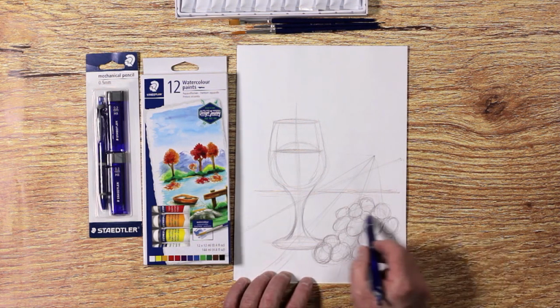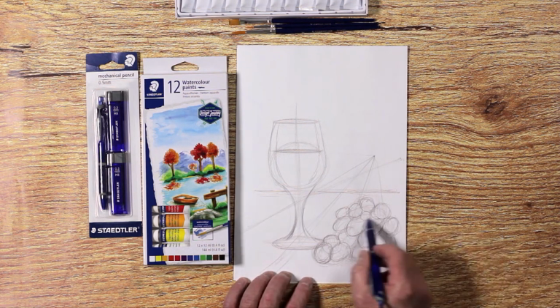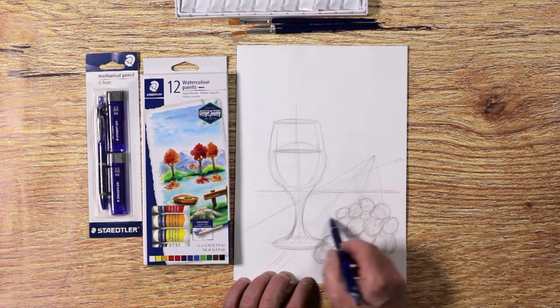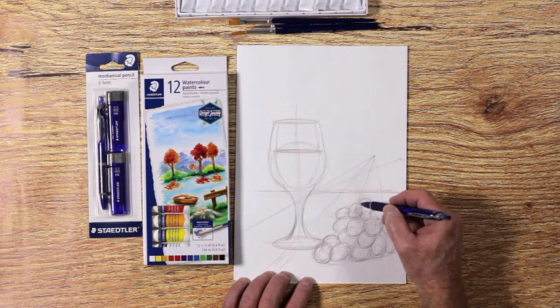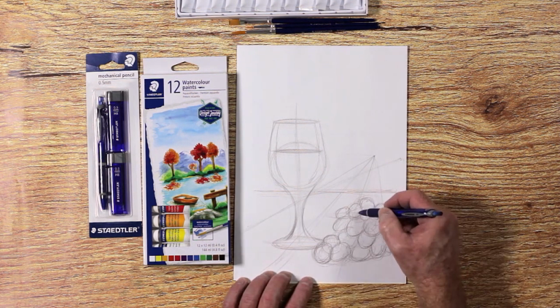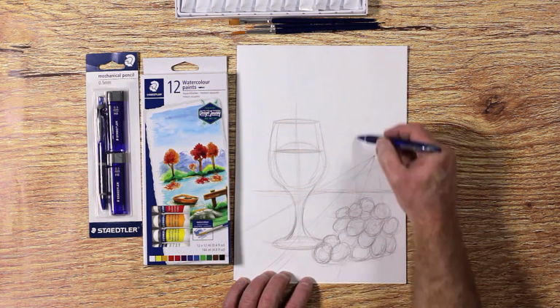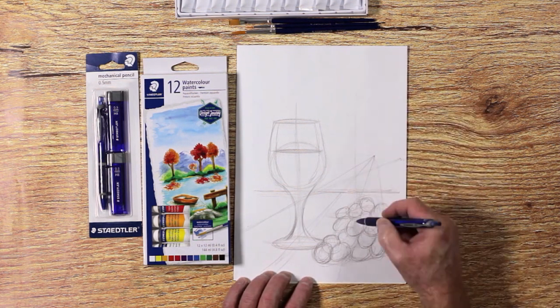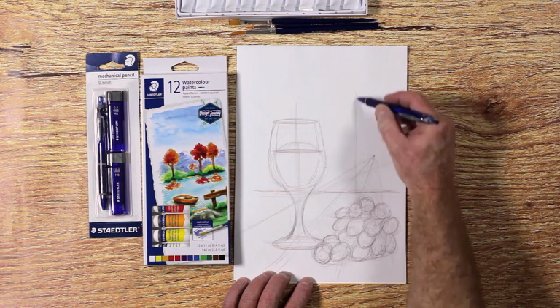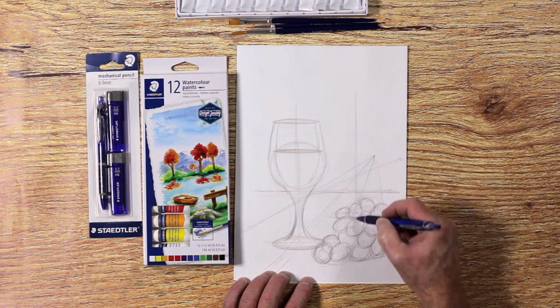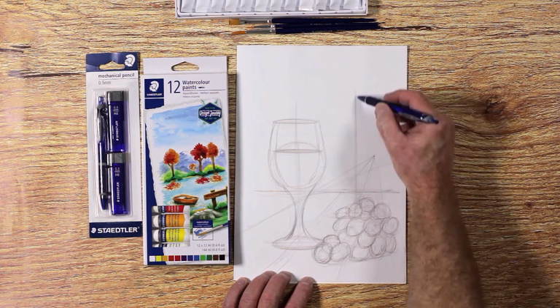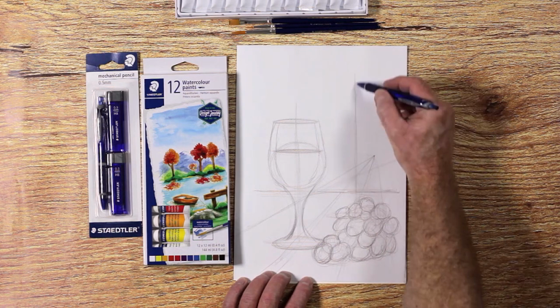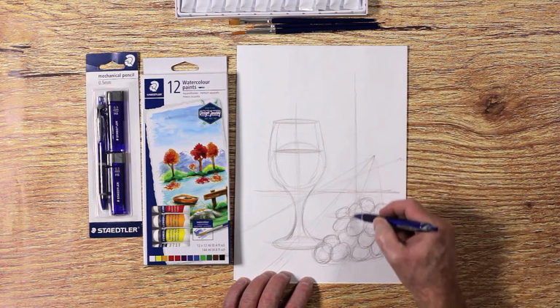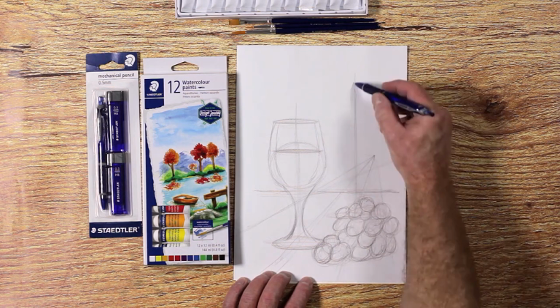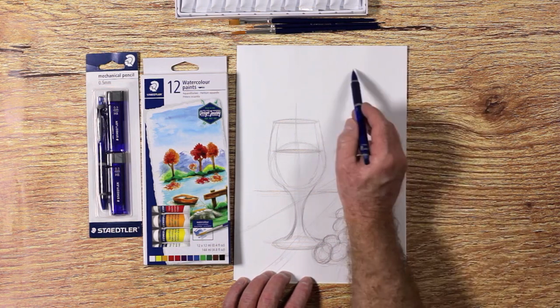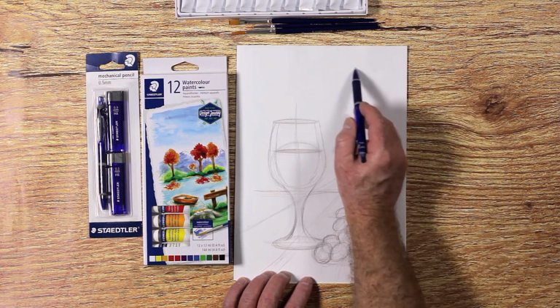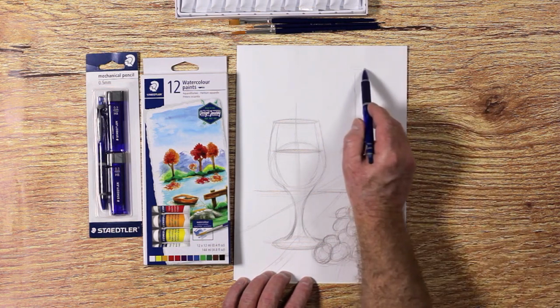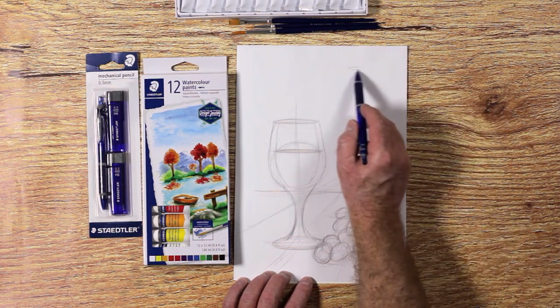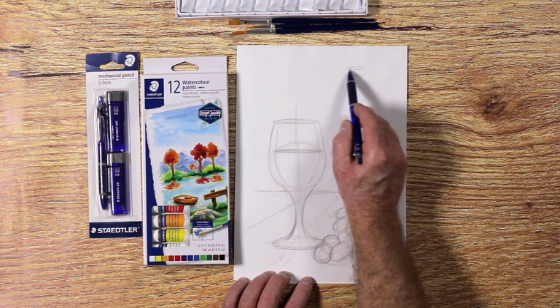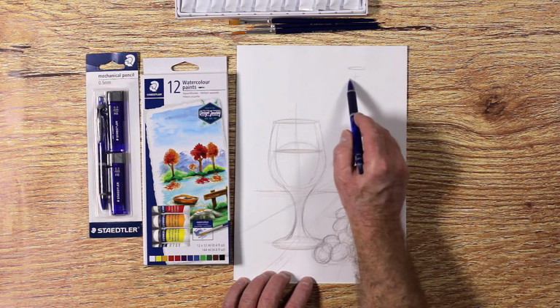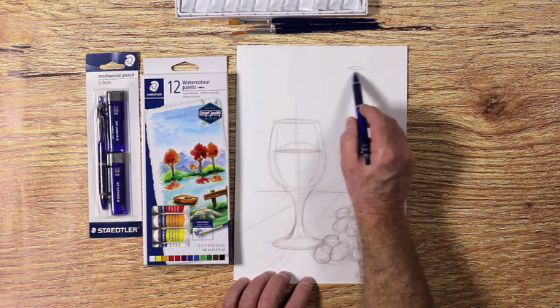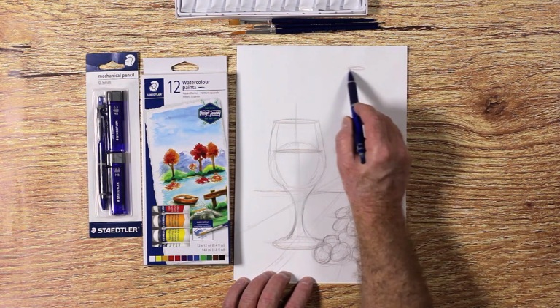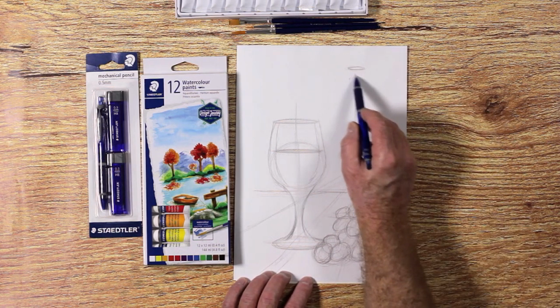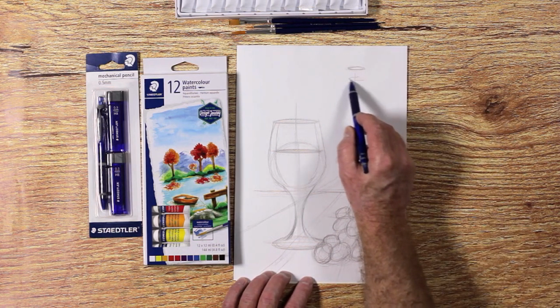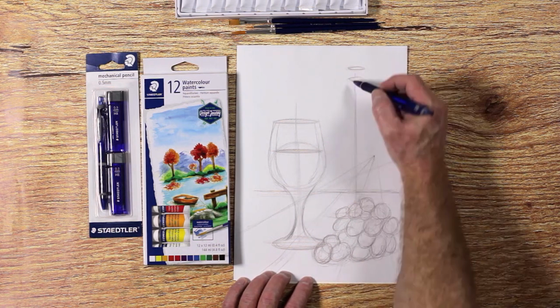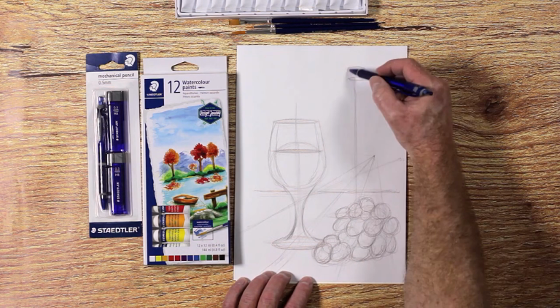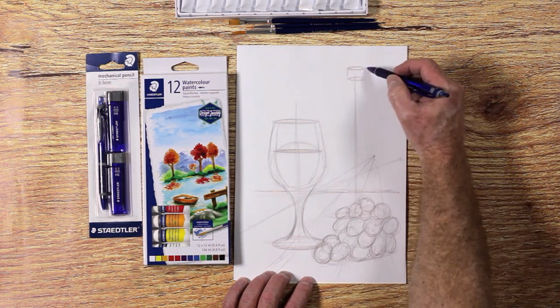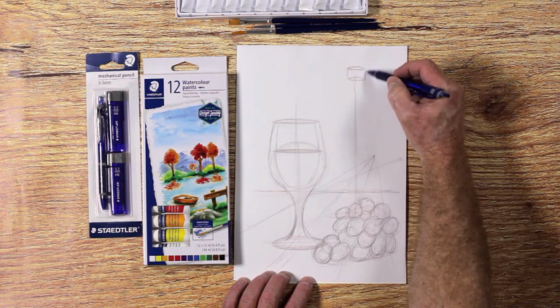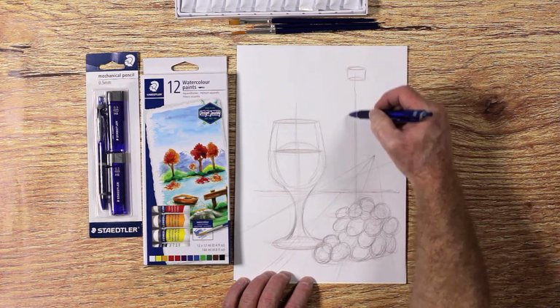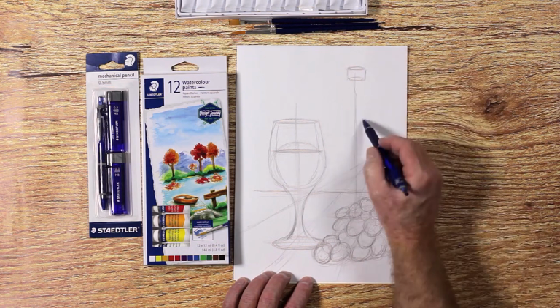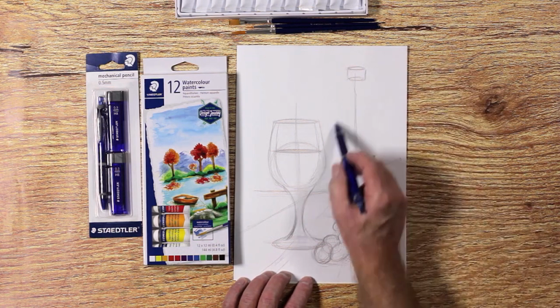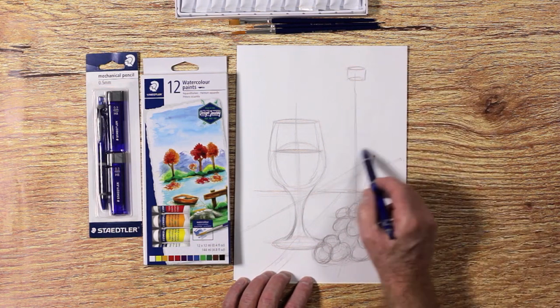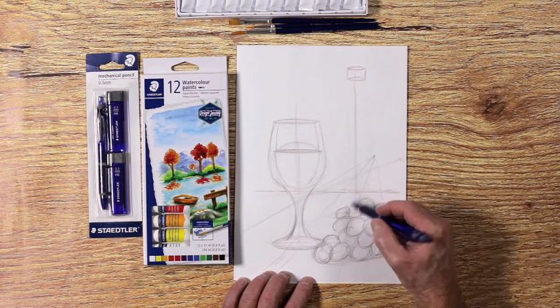The wine bottle is drawn using basic shapes like a ball and cylinders.